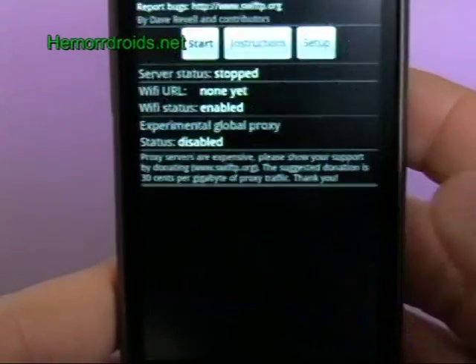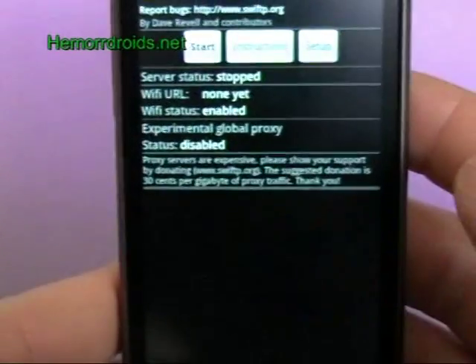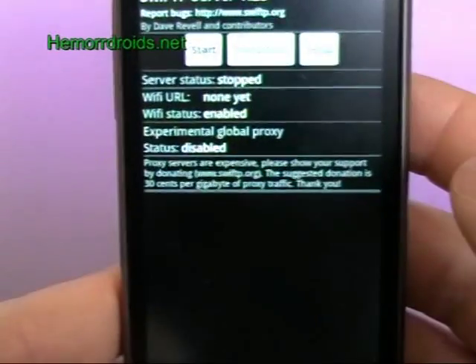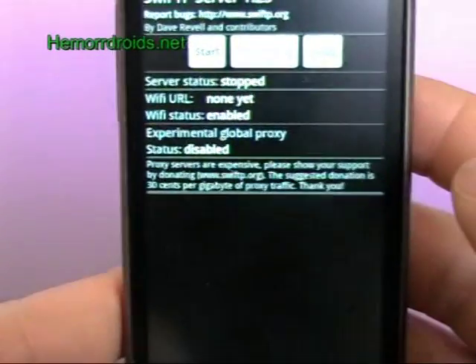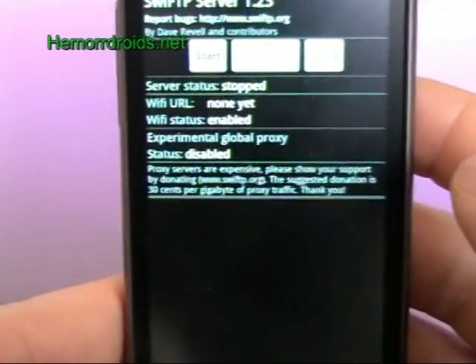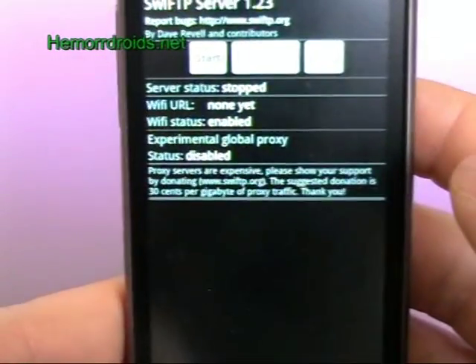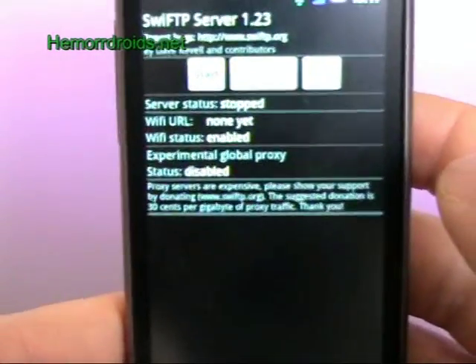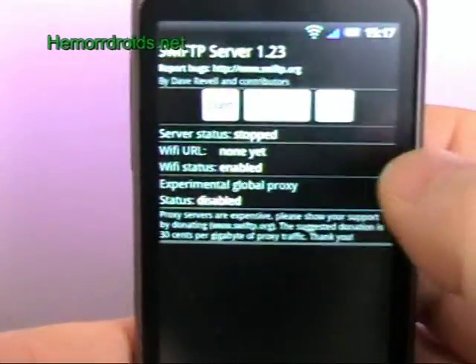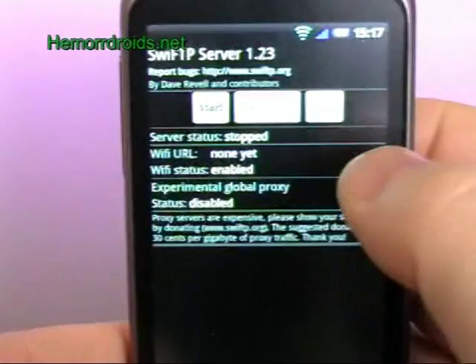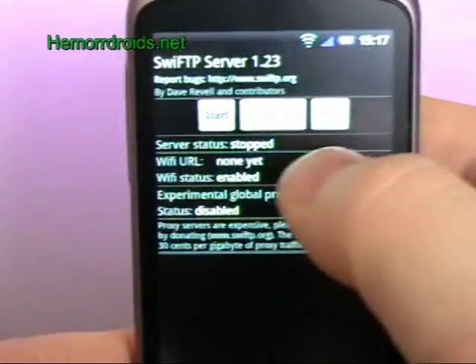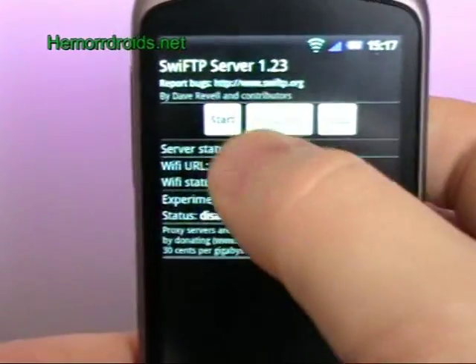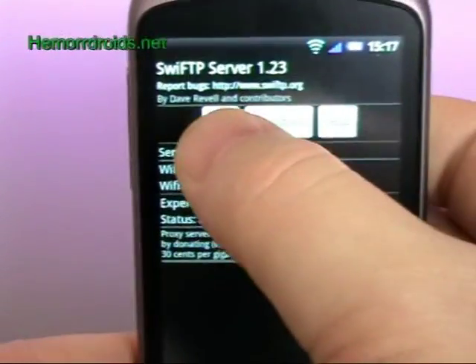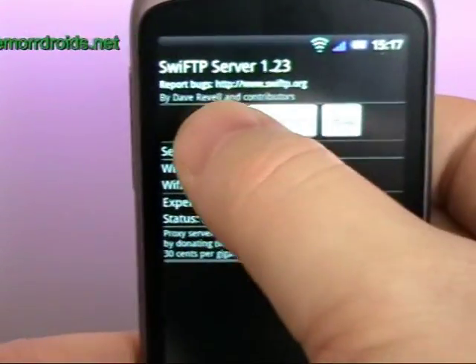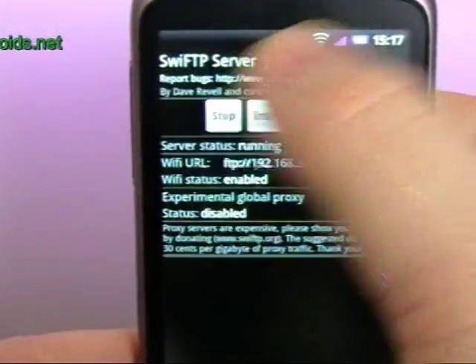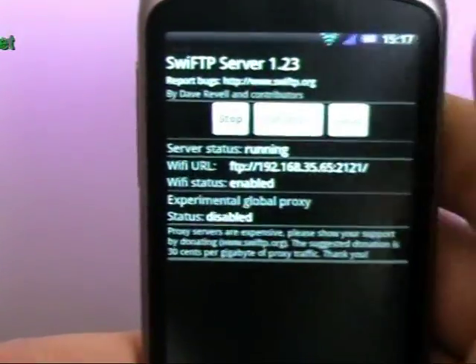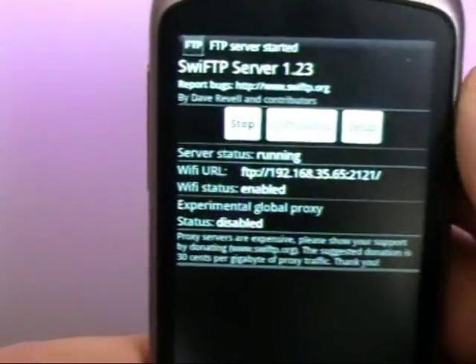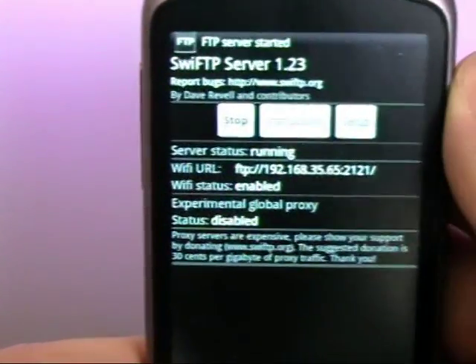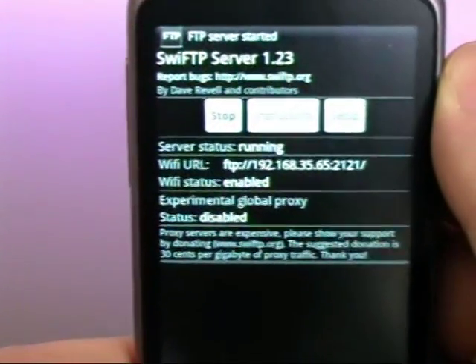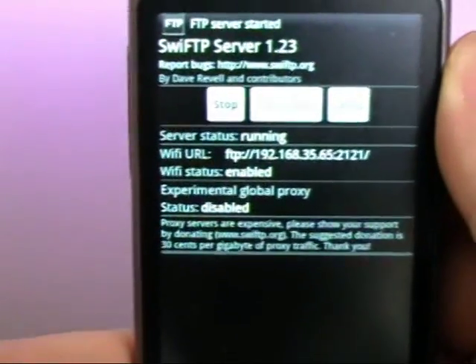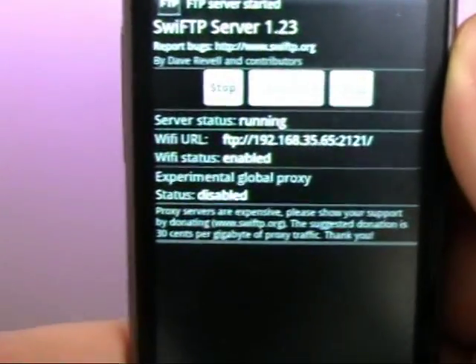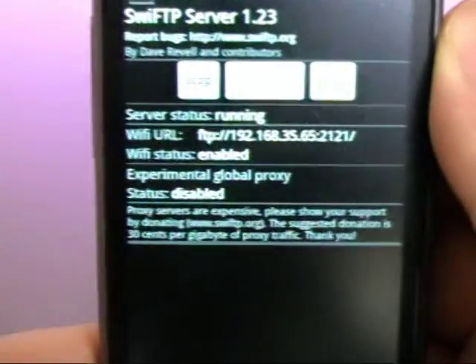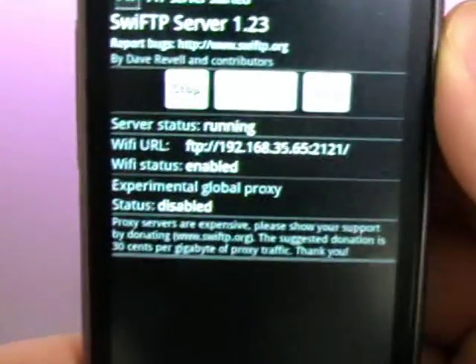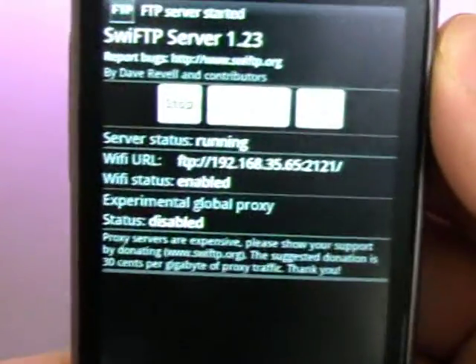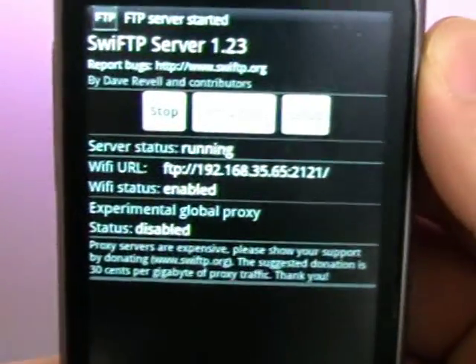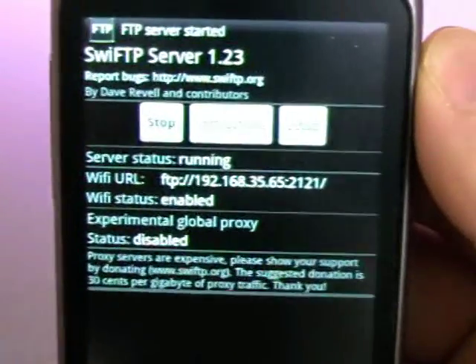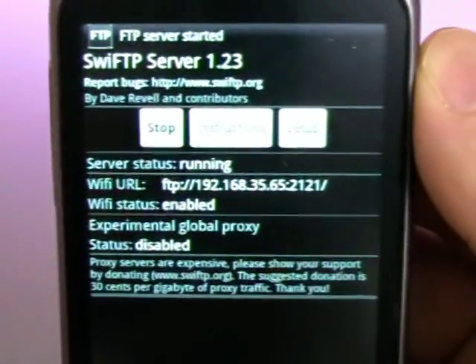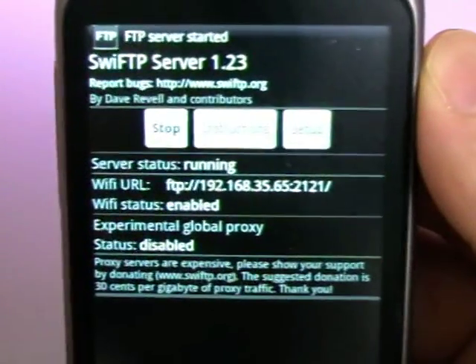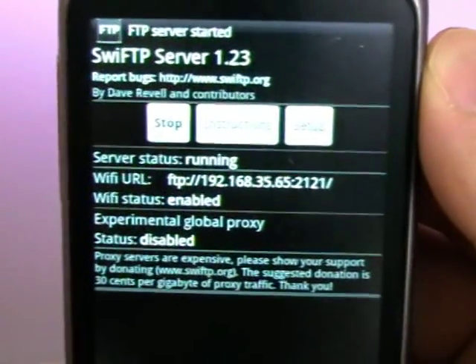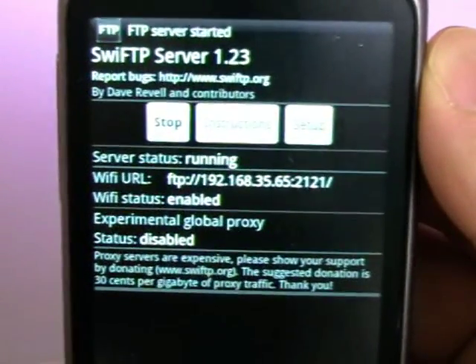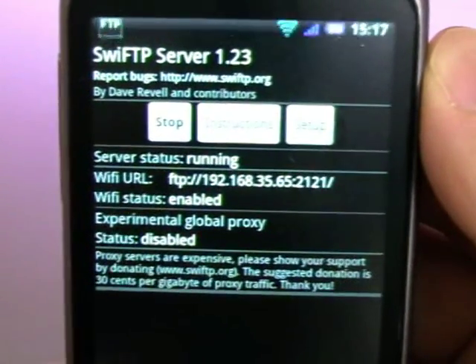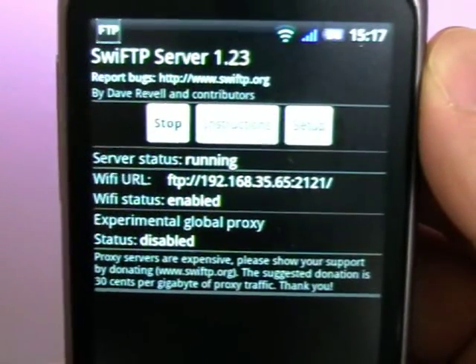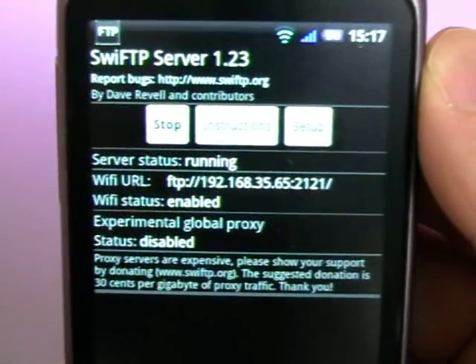I press save. I press start. And there it is running.